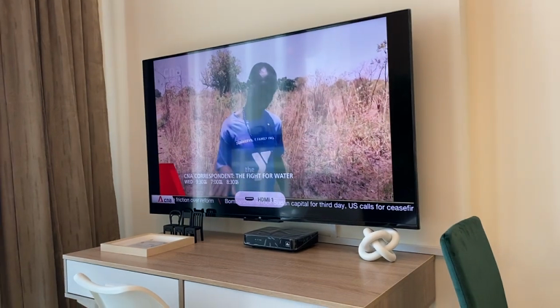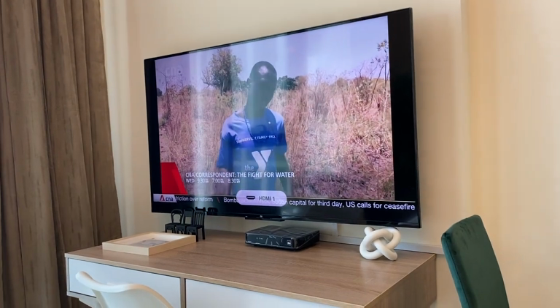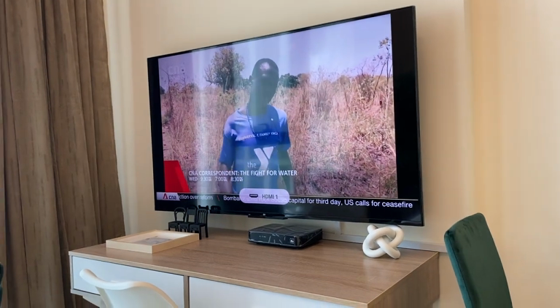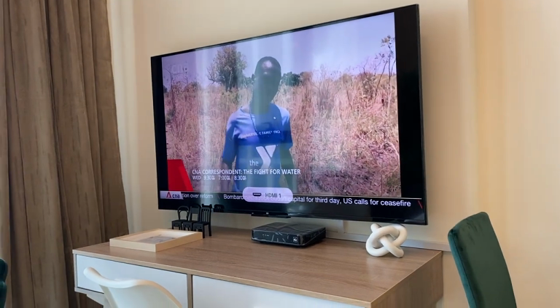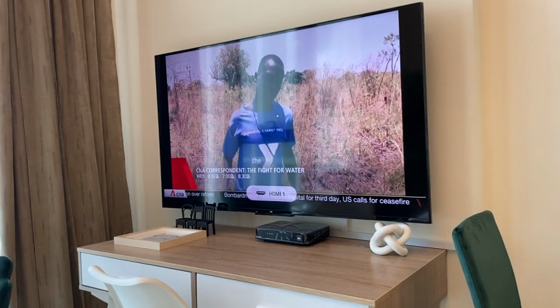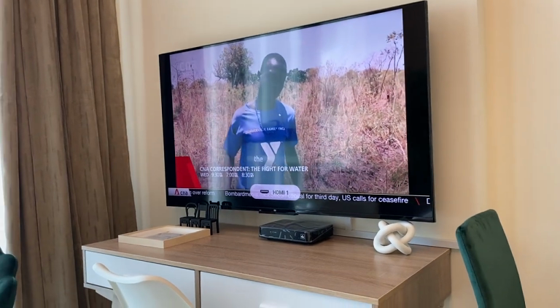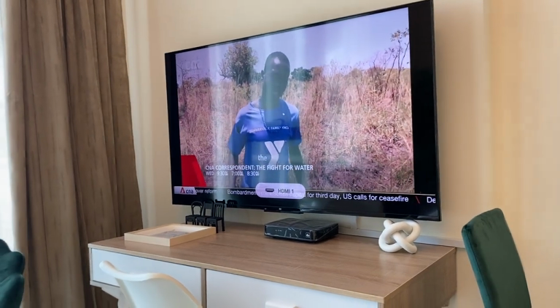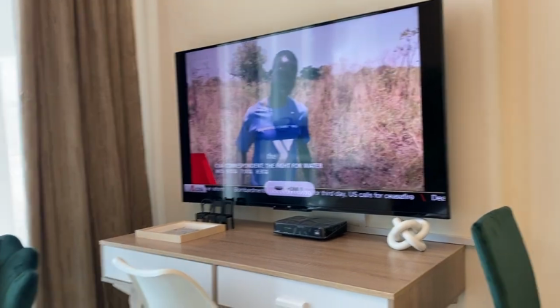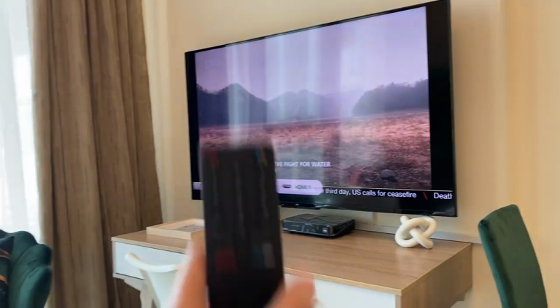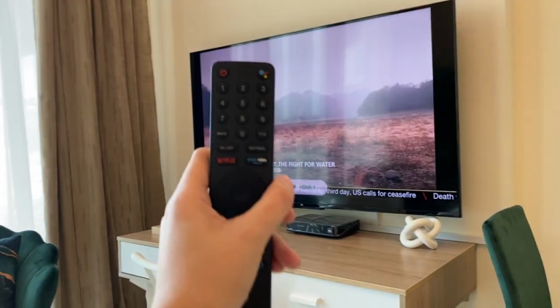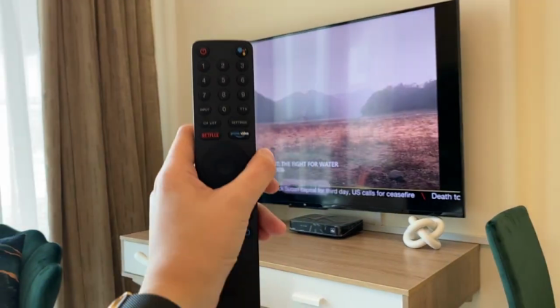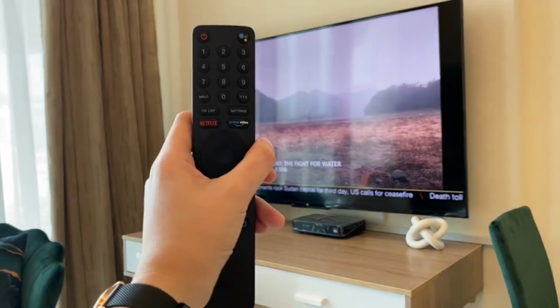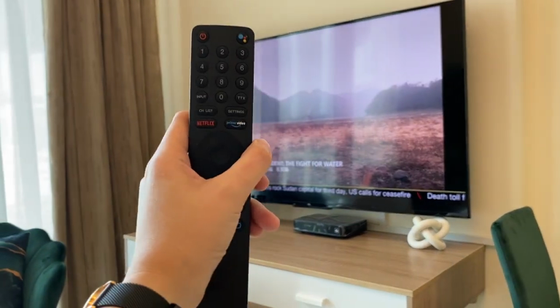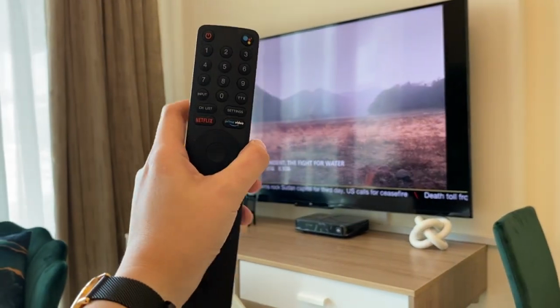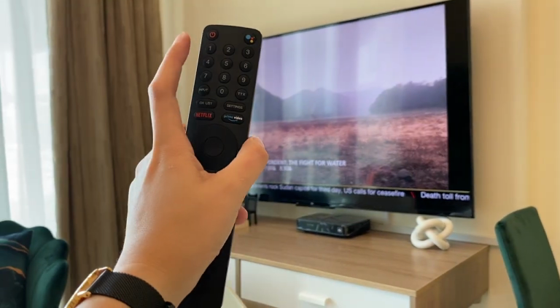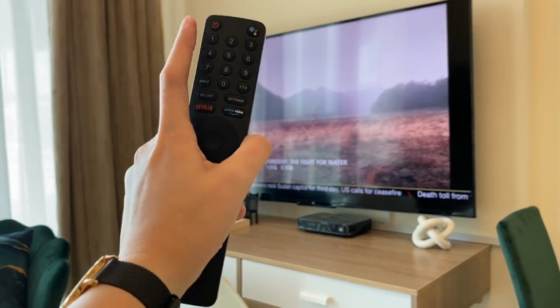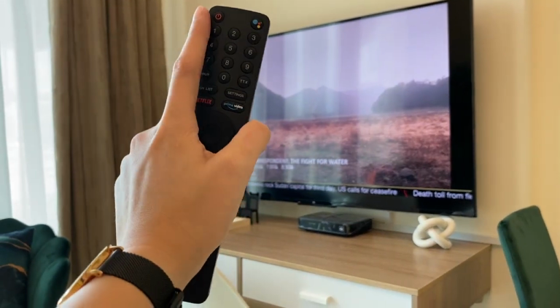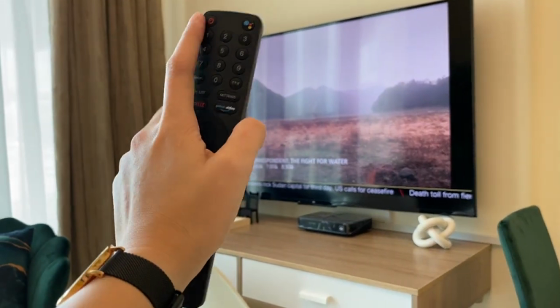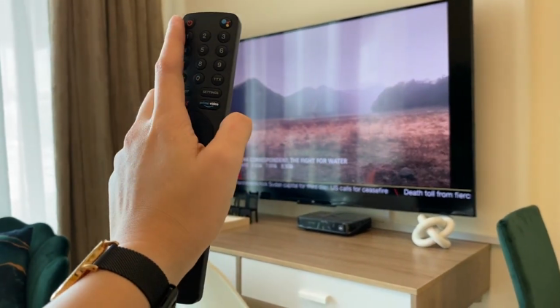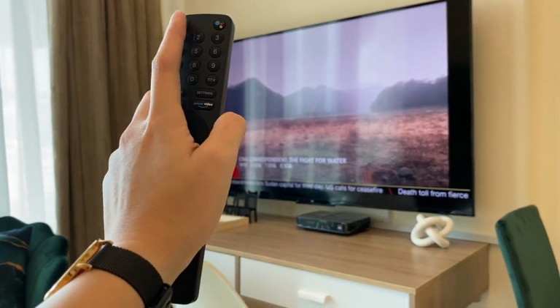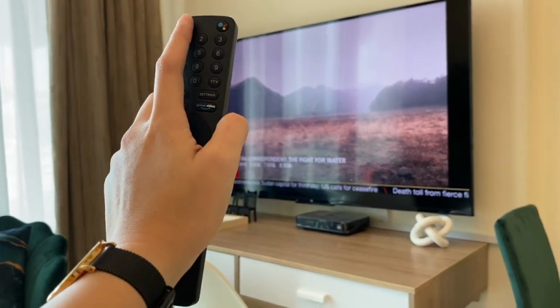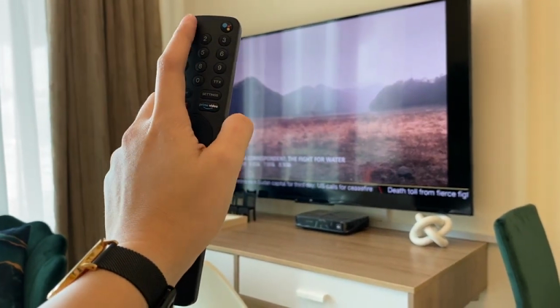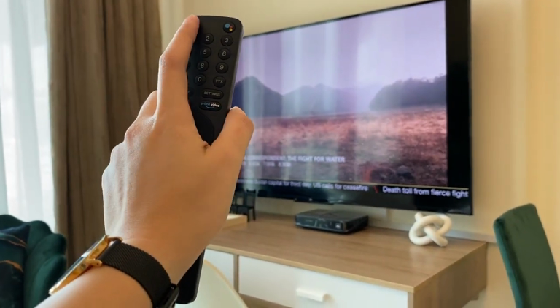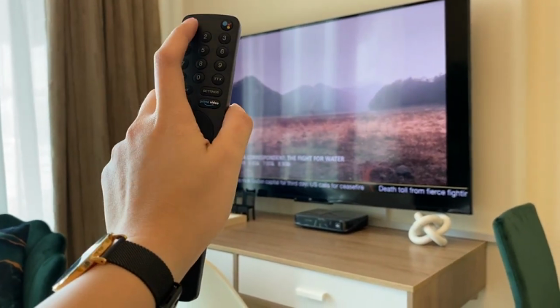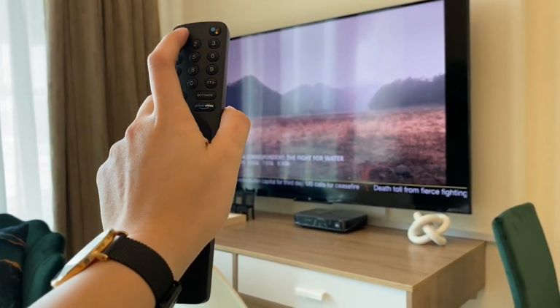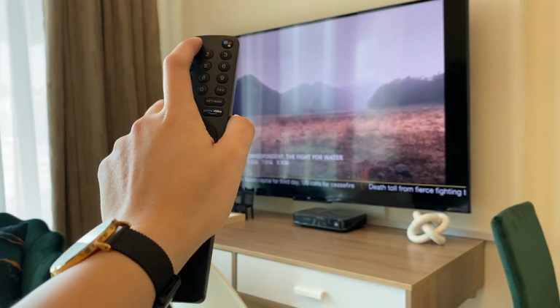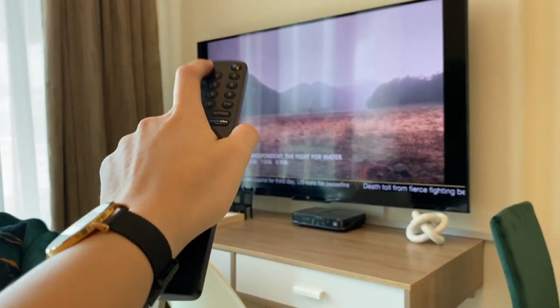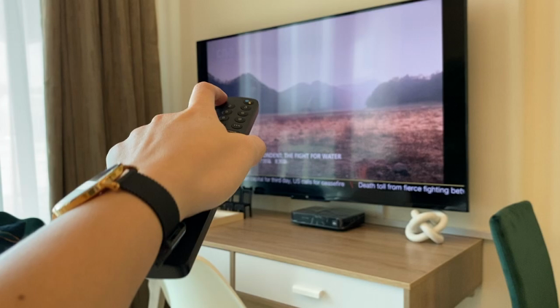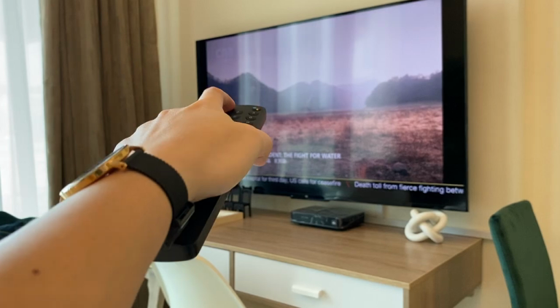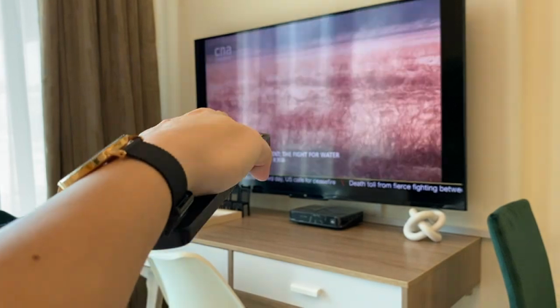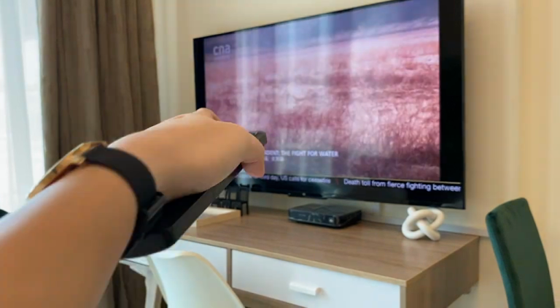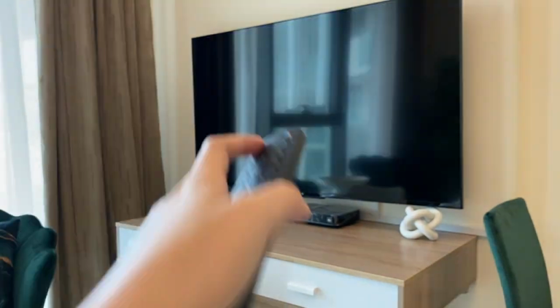To turn off the TV, press the power button to turn it off.